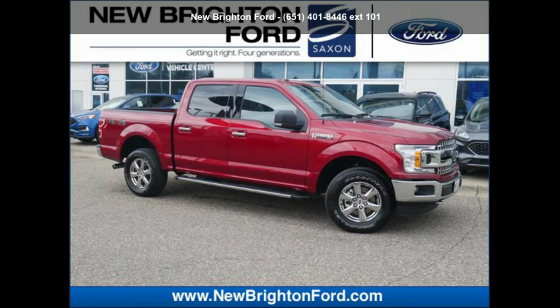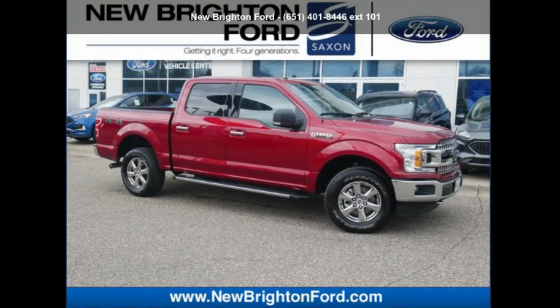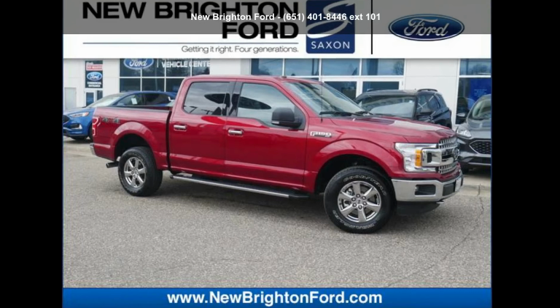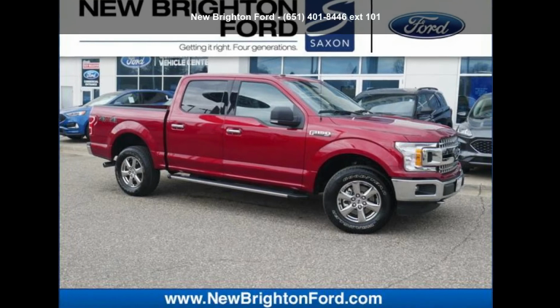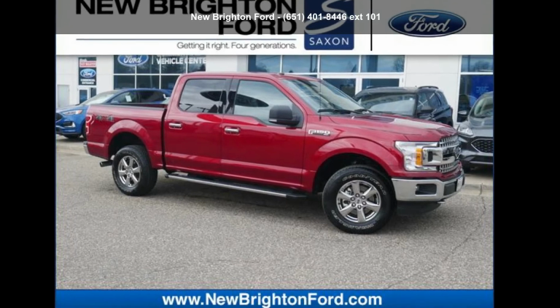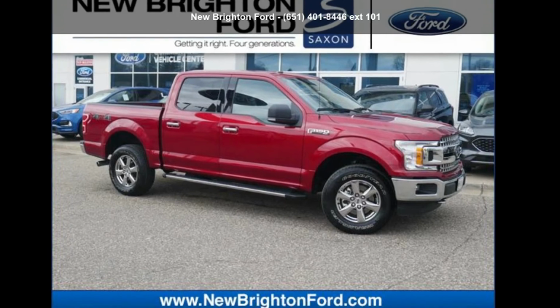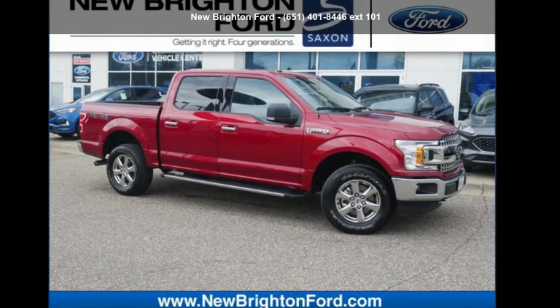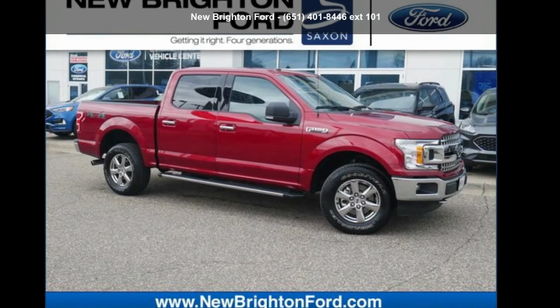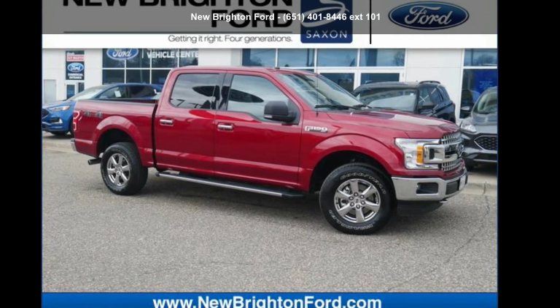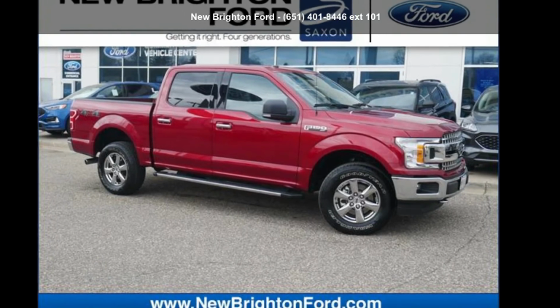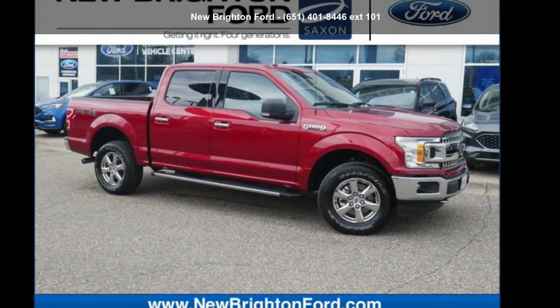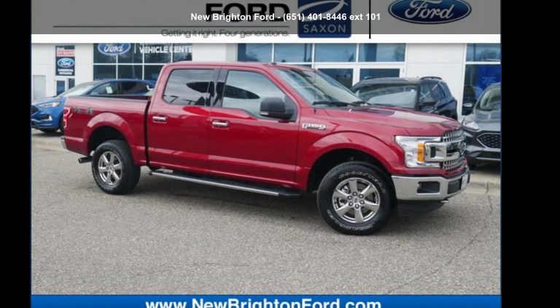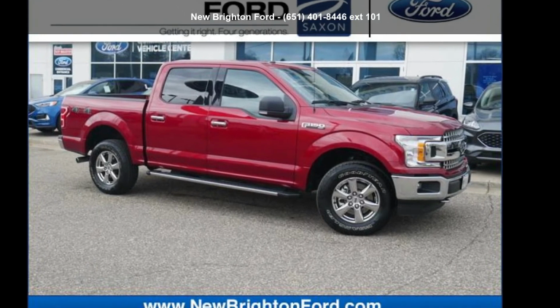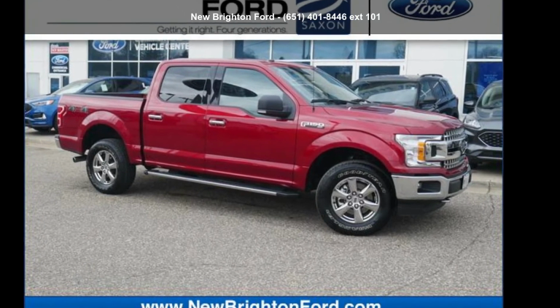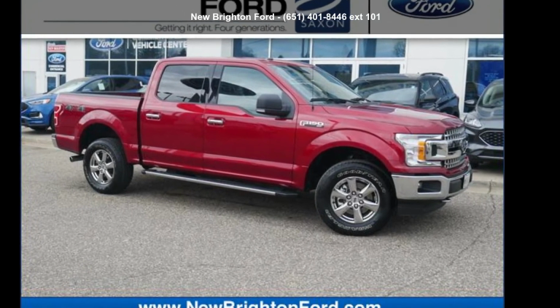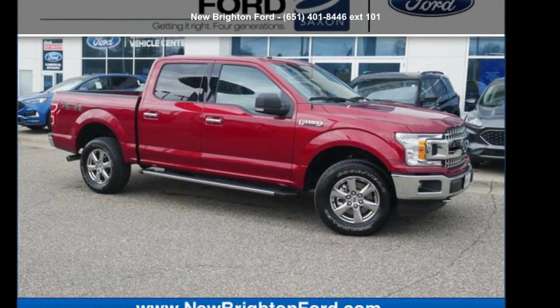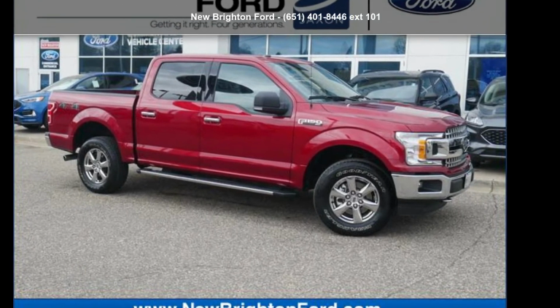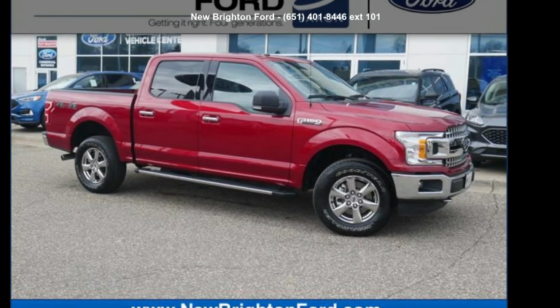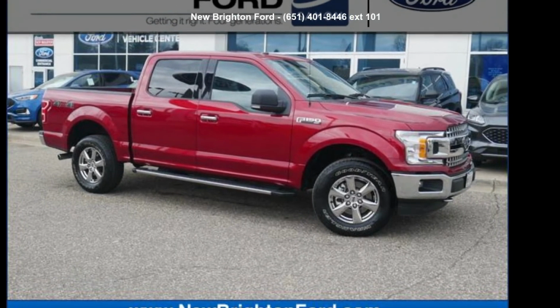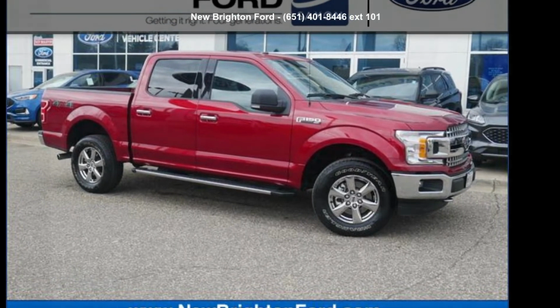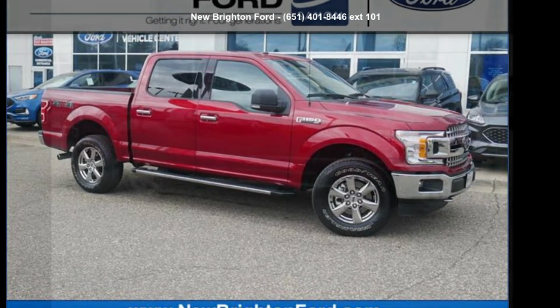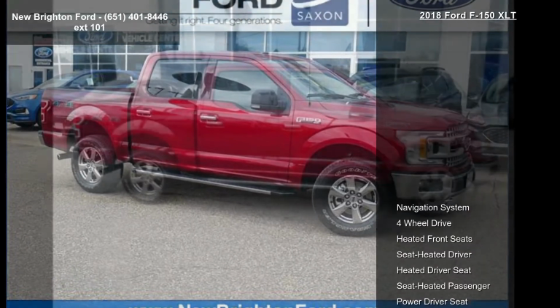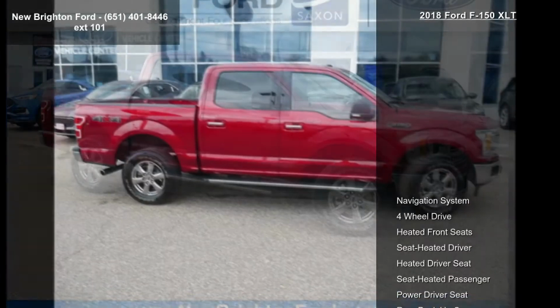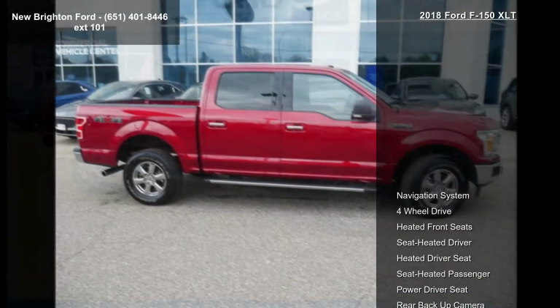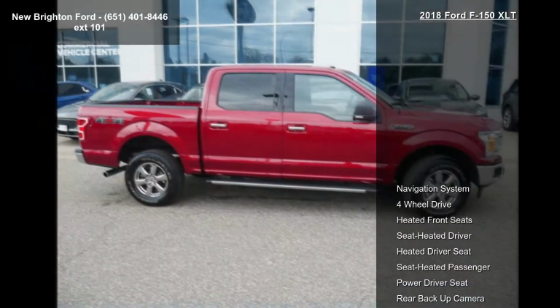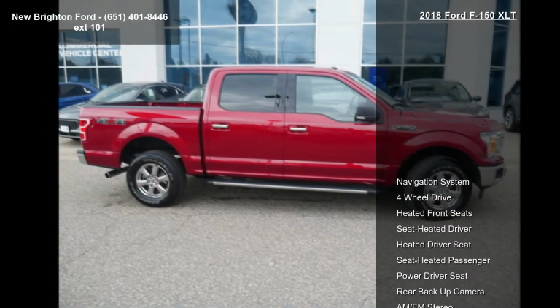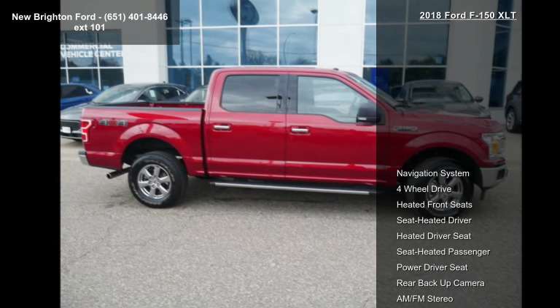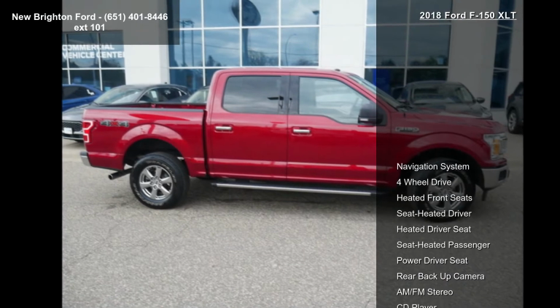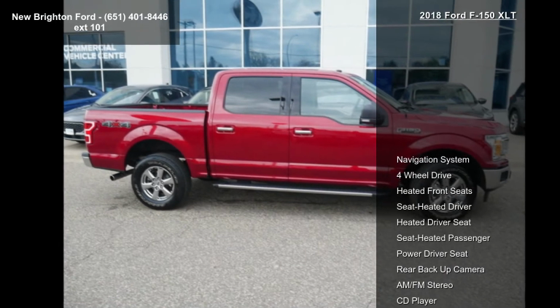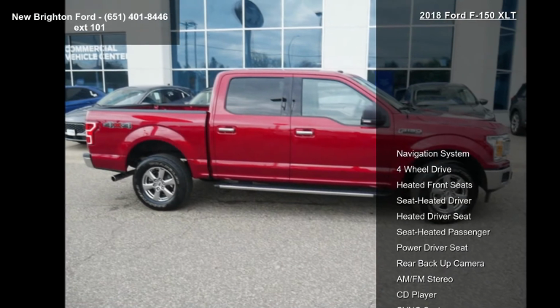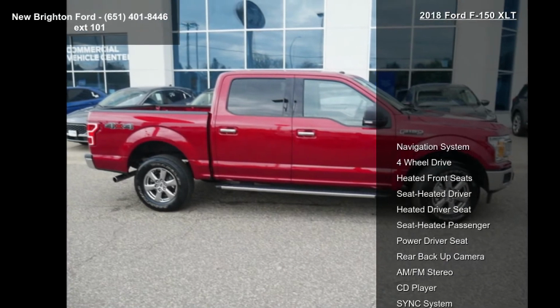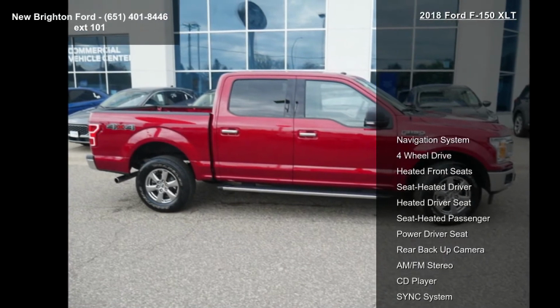Presenting the Ford 2018 F-150 XLT. This may be the set of wheels you've been looking for.